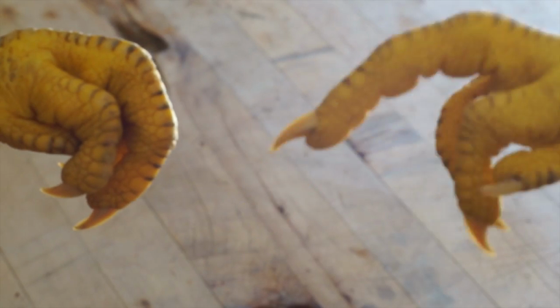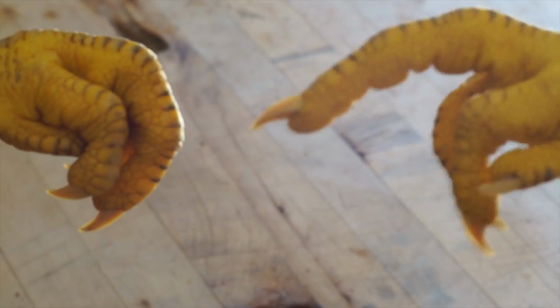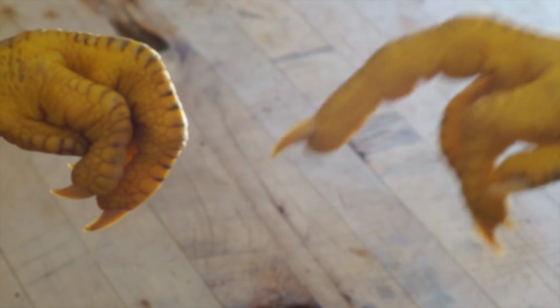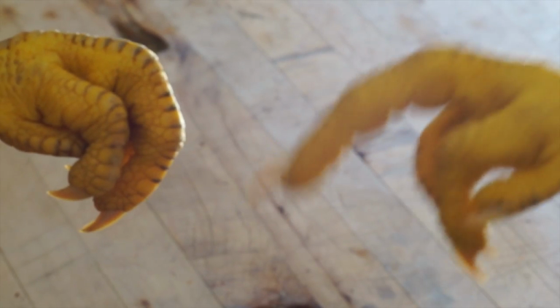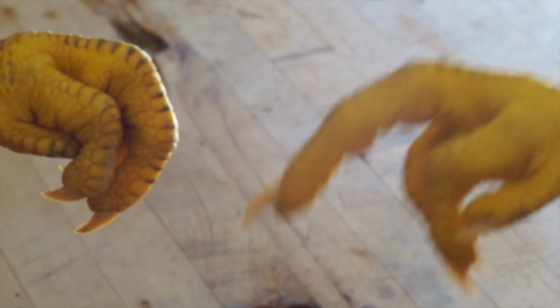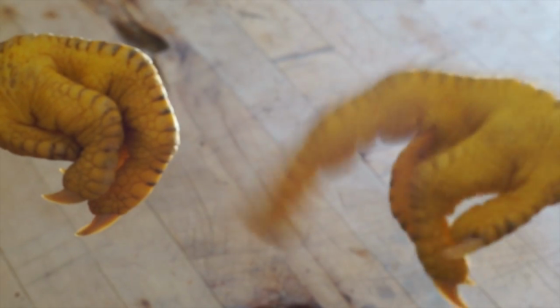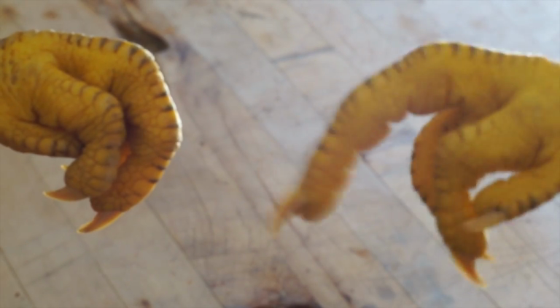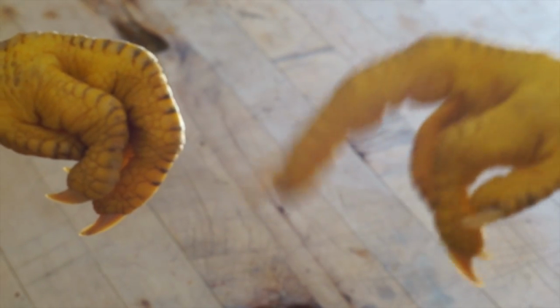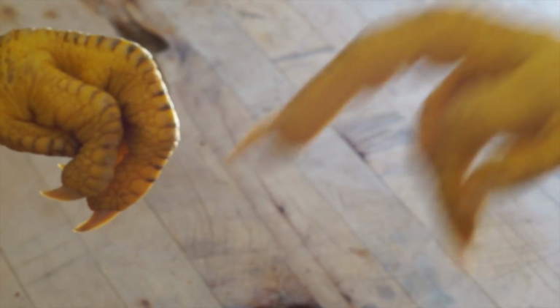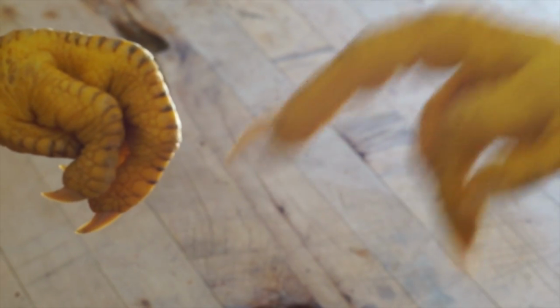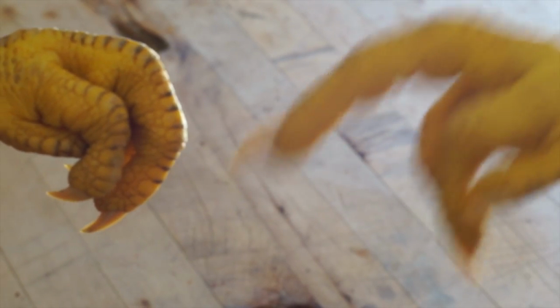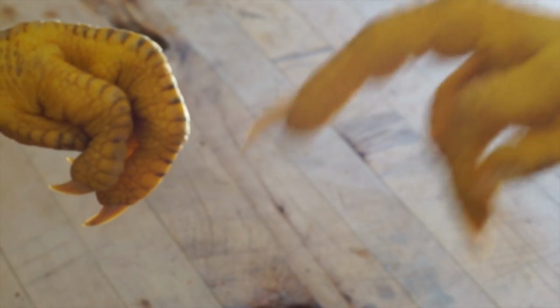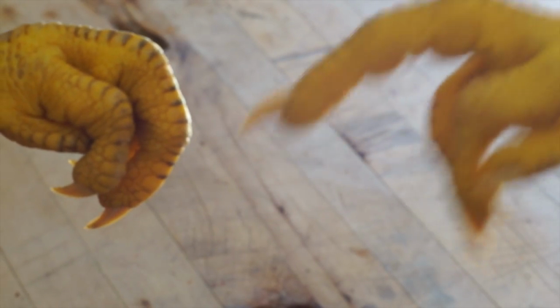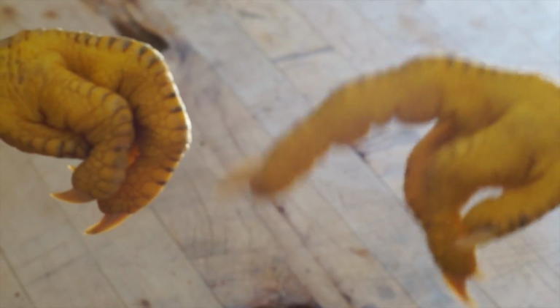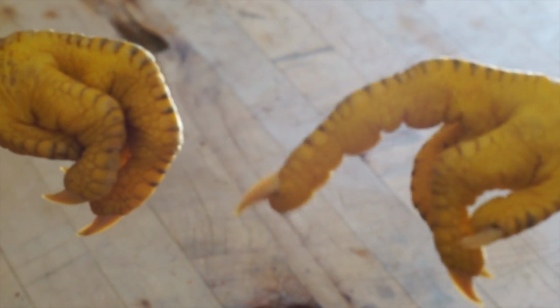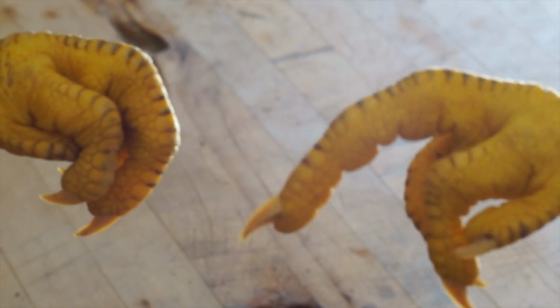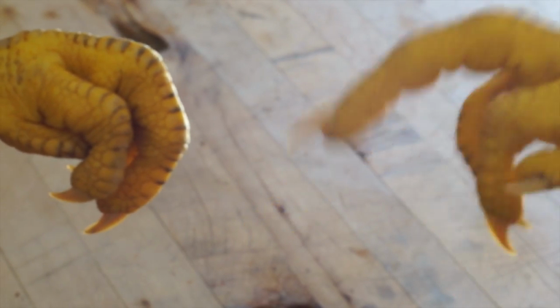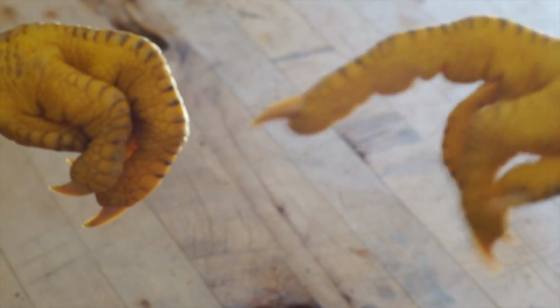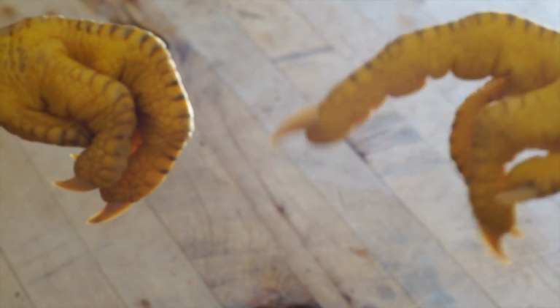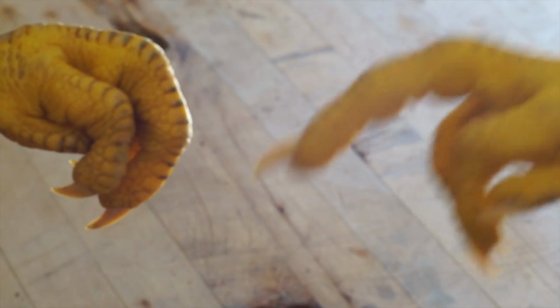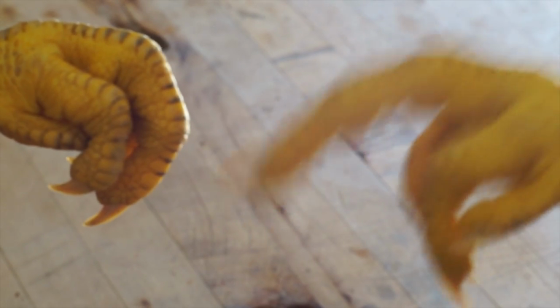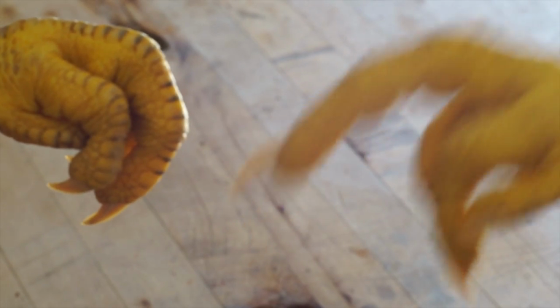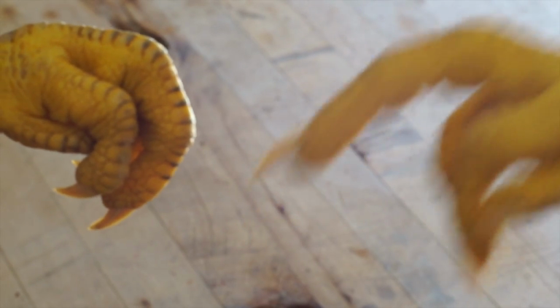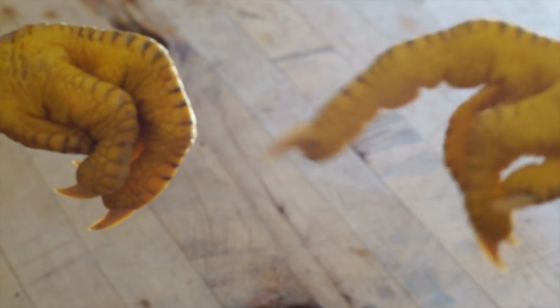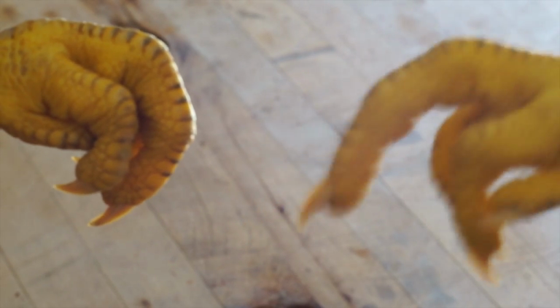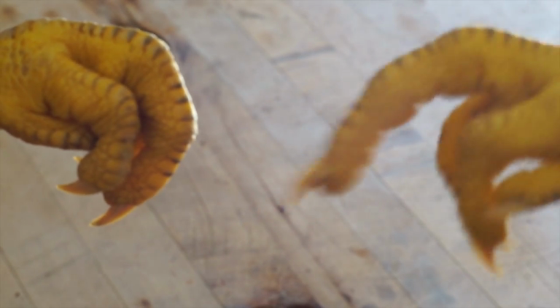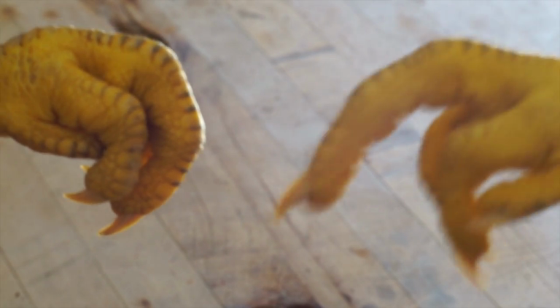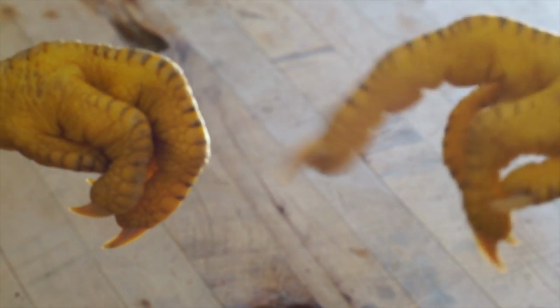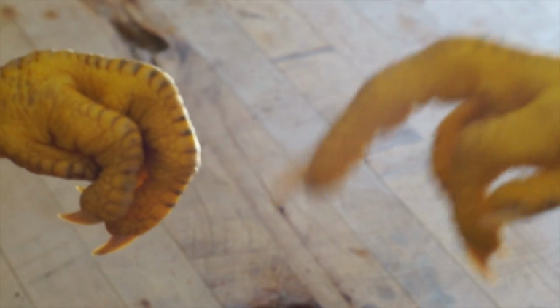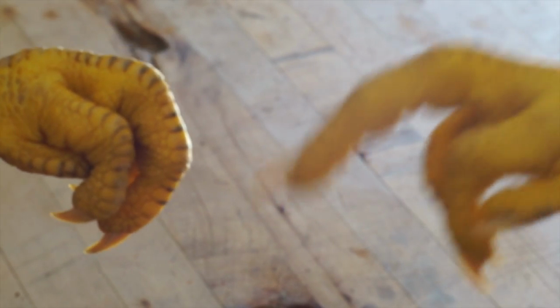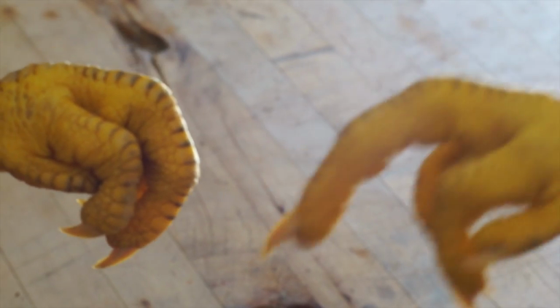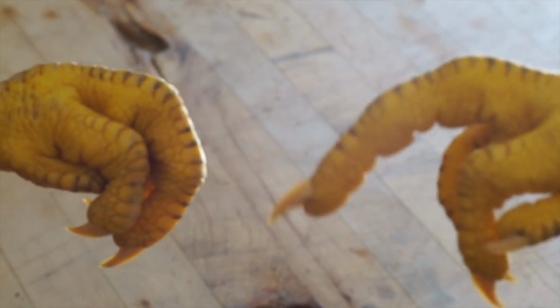Your chicken fist technique is very strong, but it's no match for my chicken finger technique.